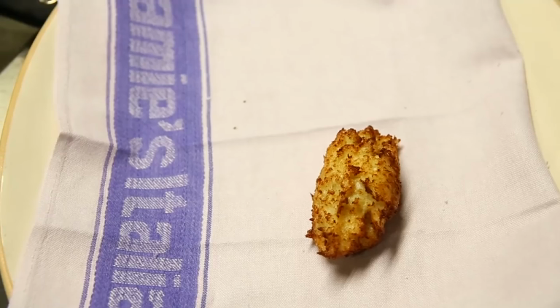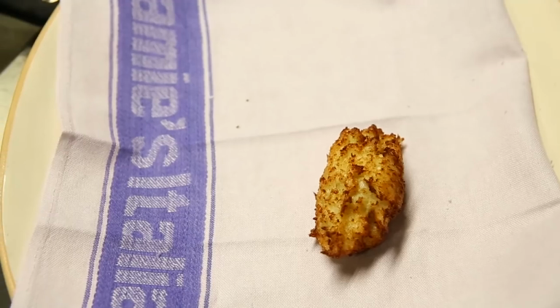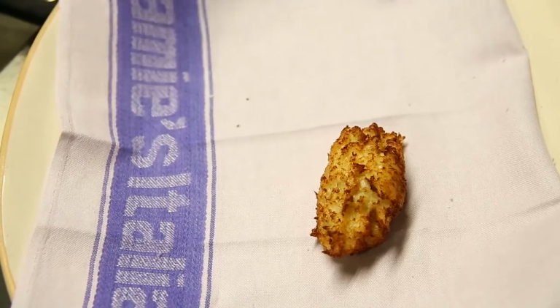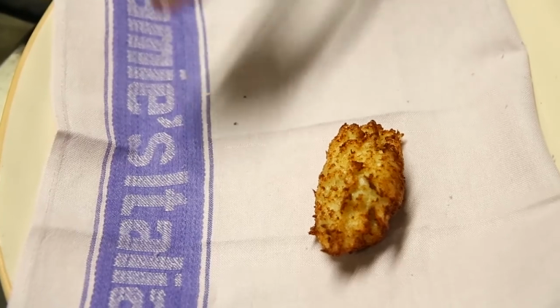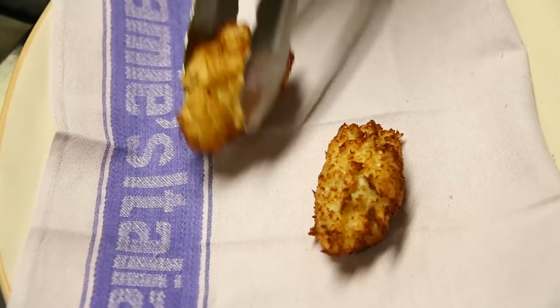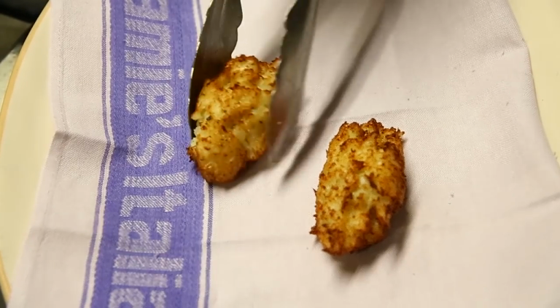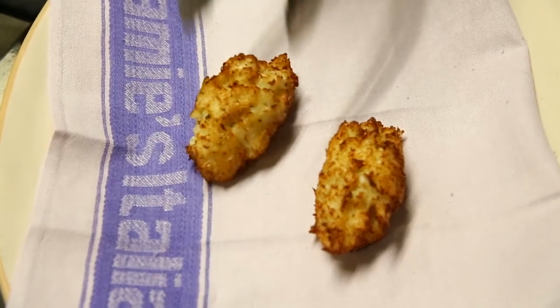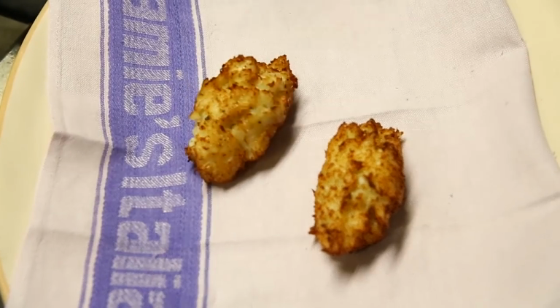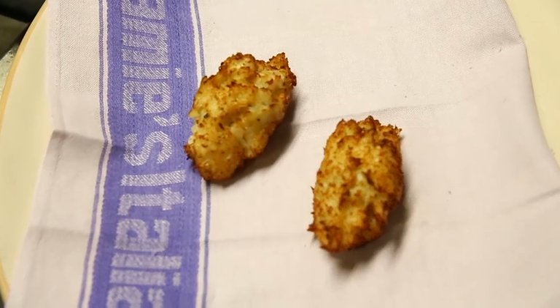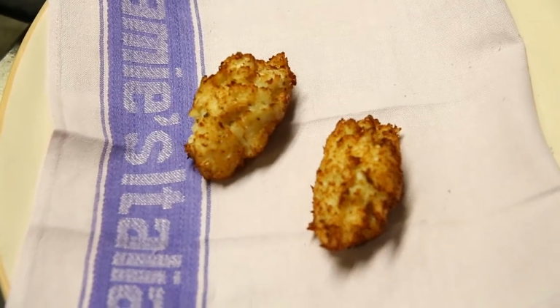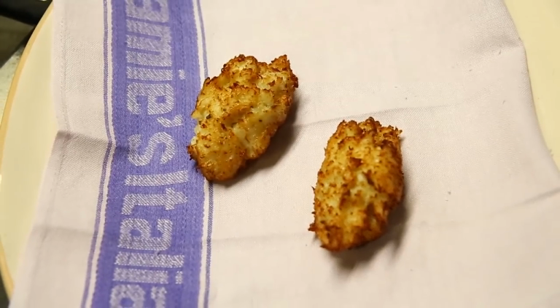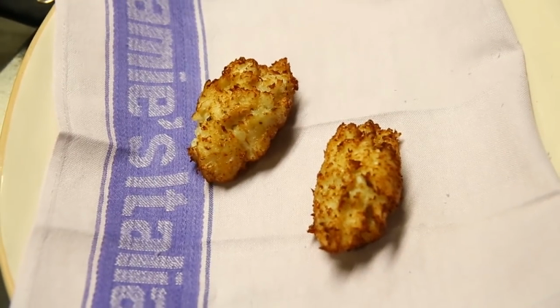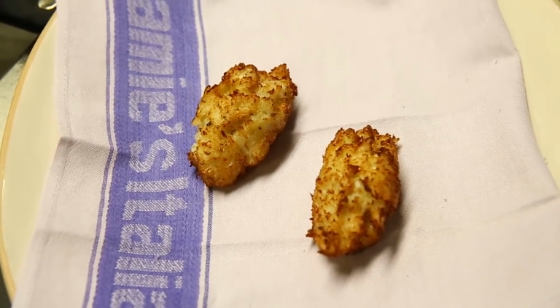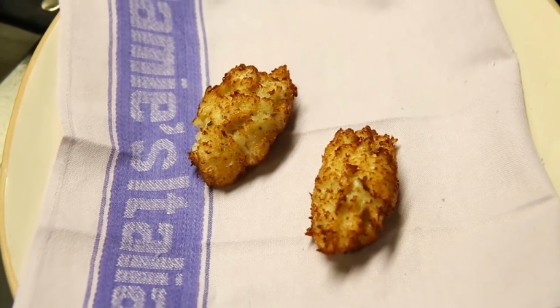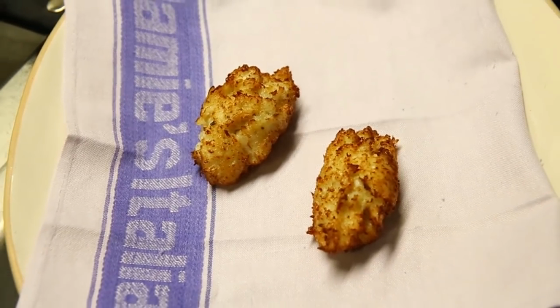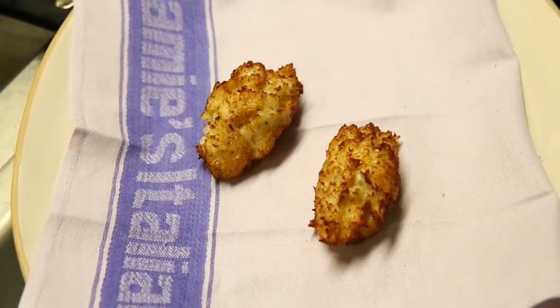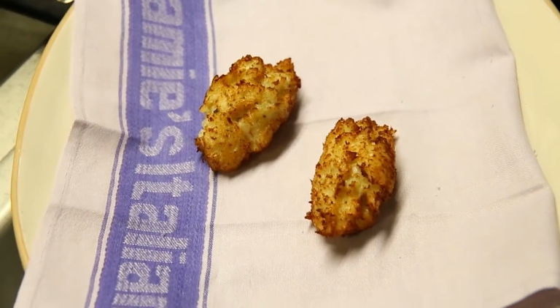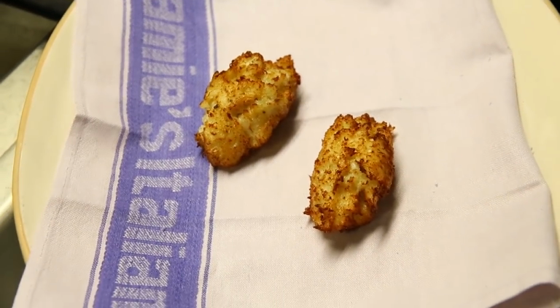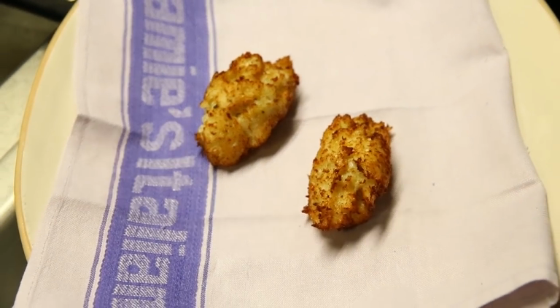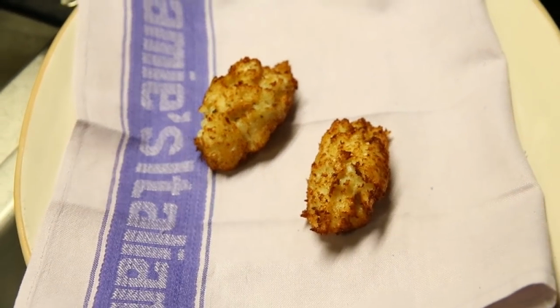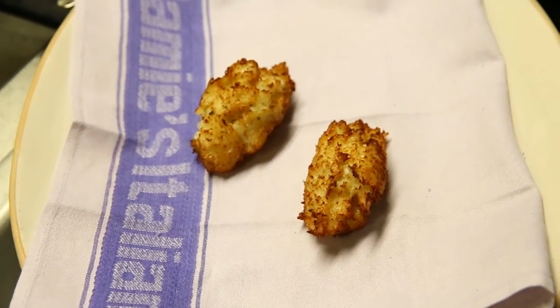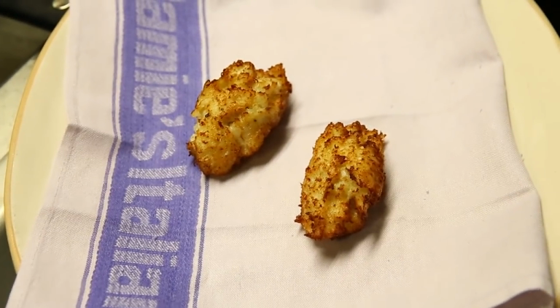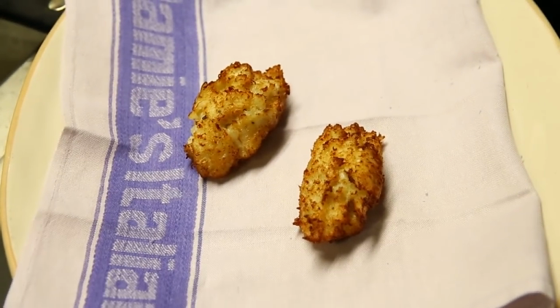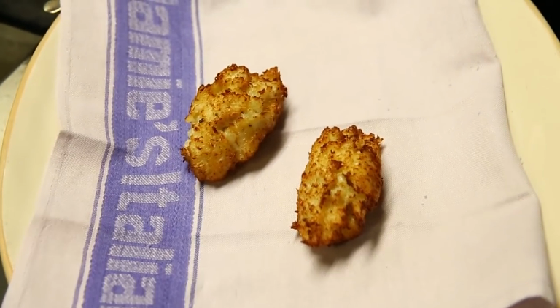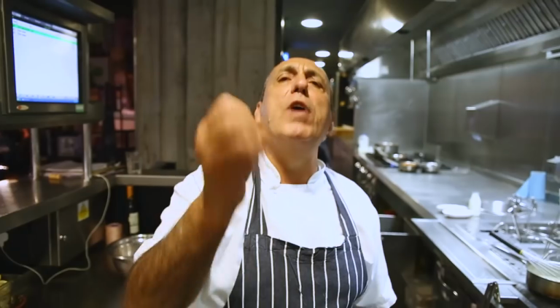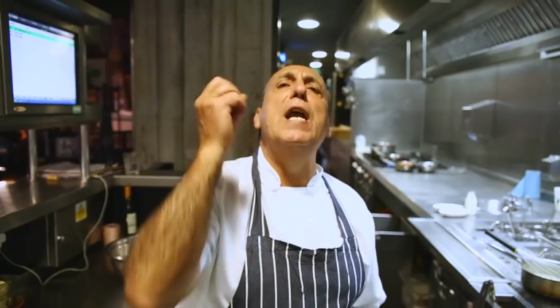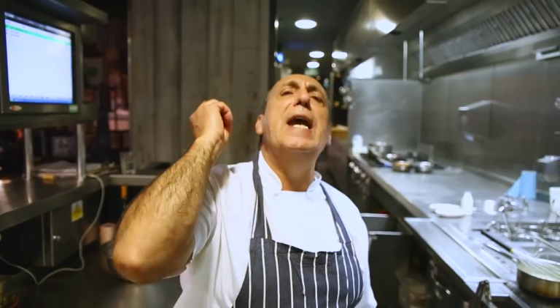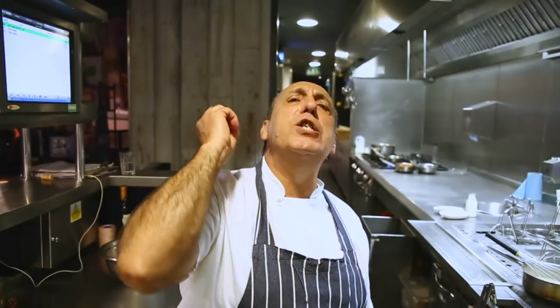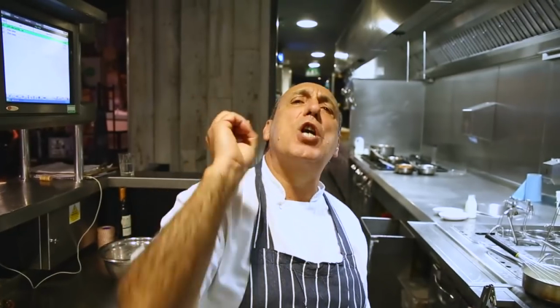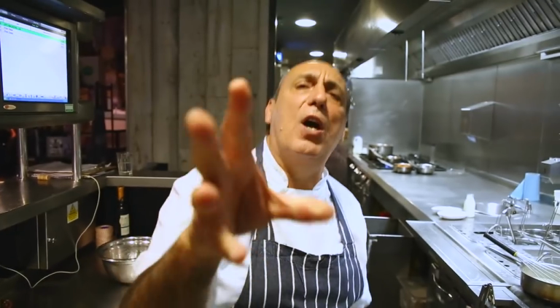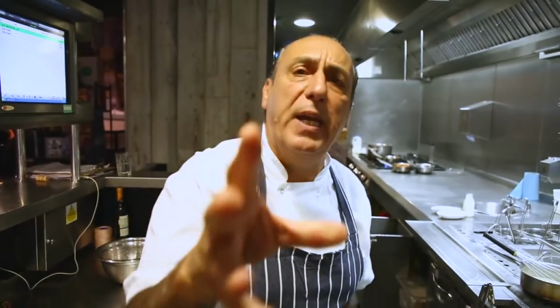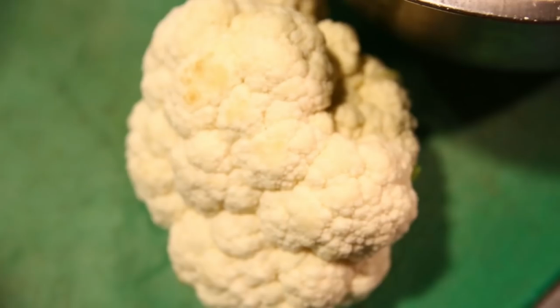Cauliflower fritters. It's so good, so tasty. You're really going to enjoy it.